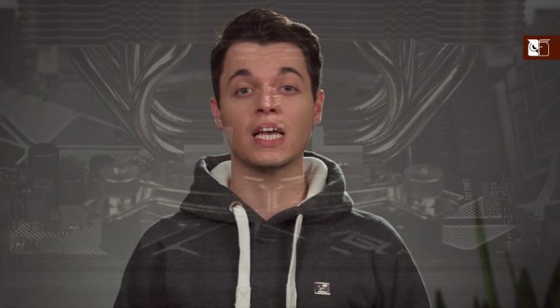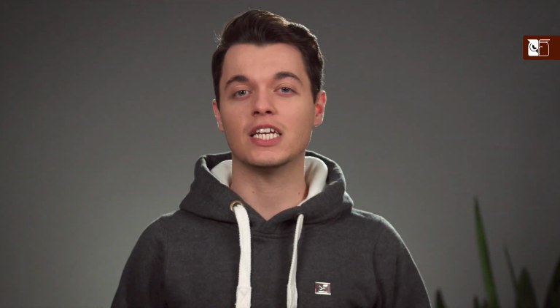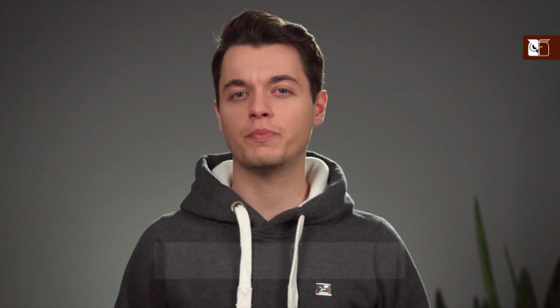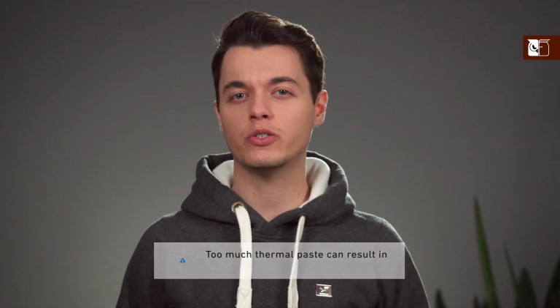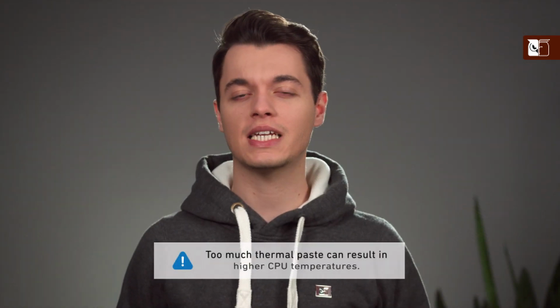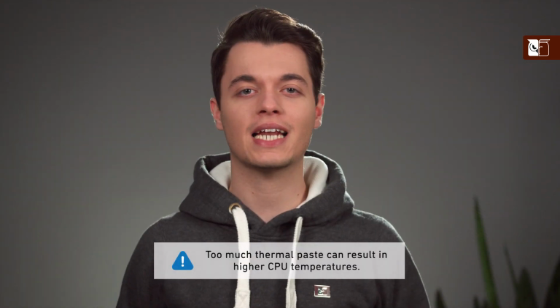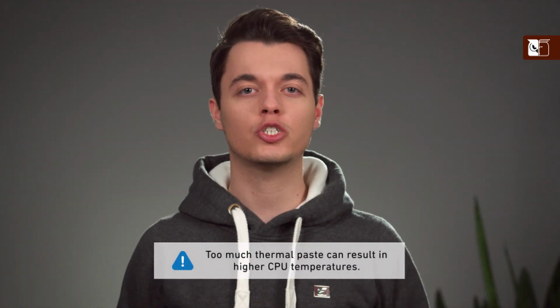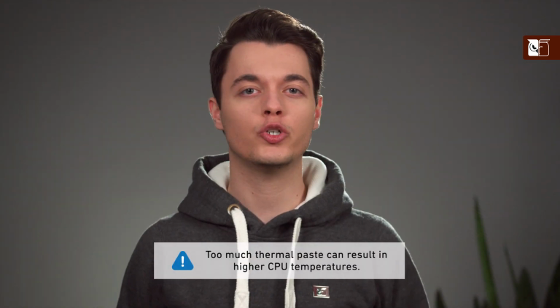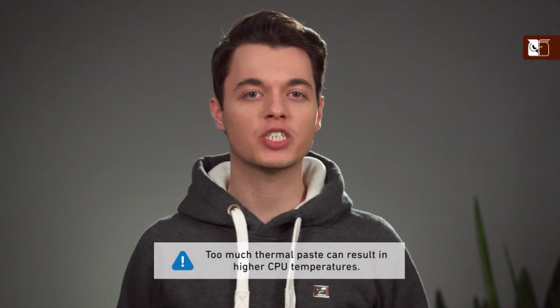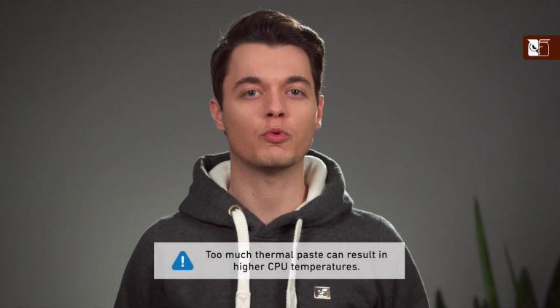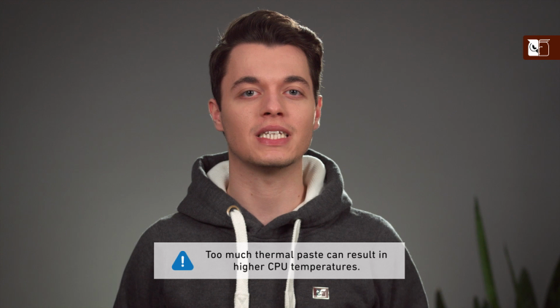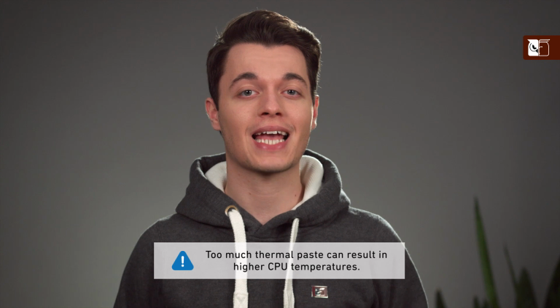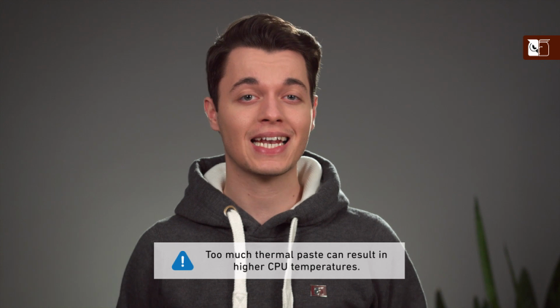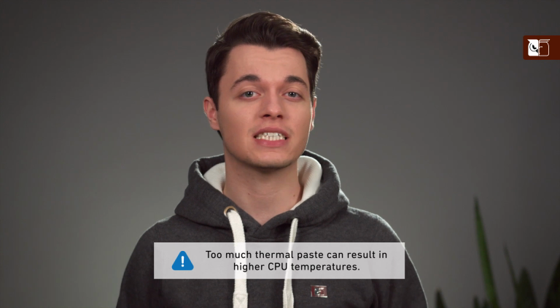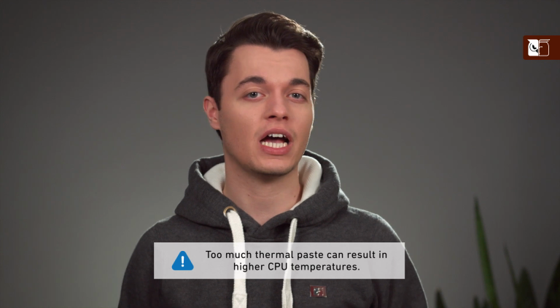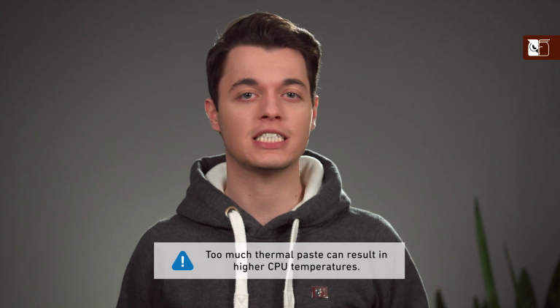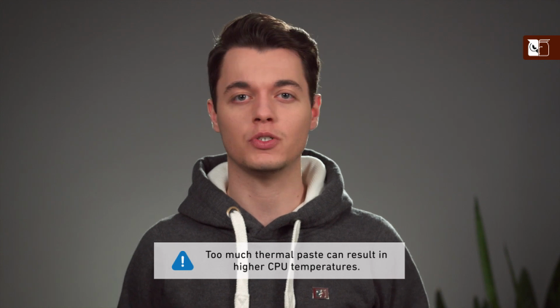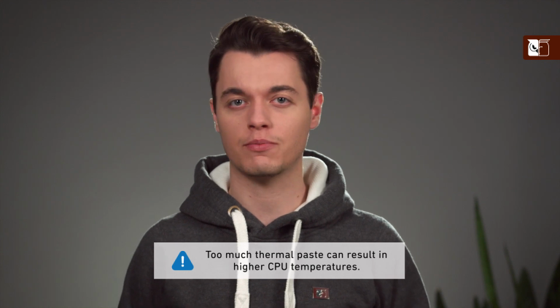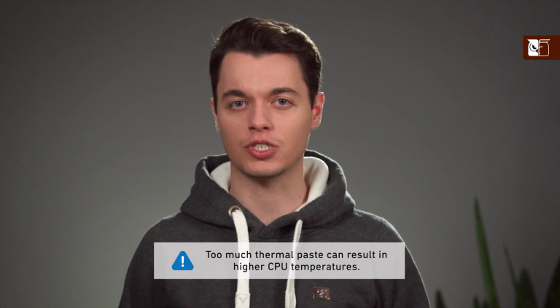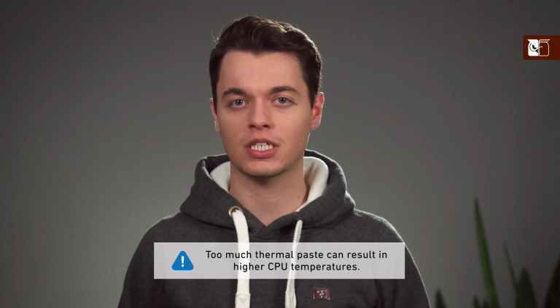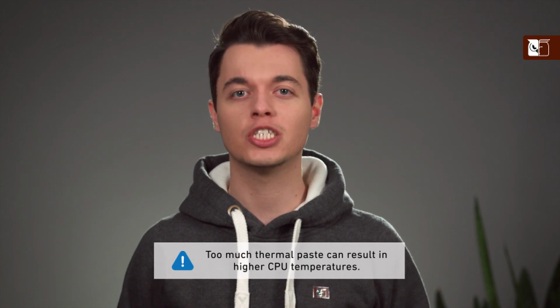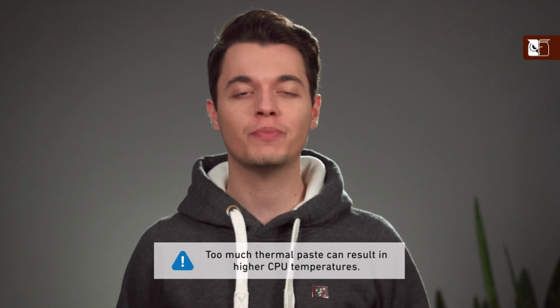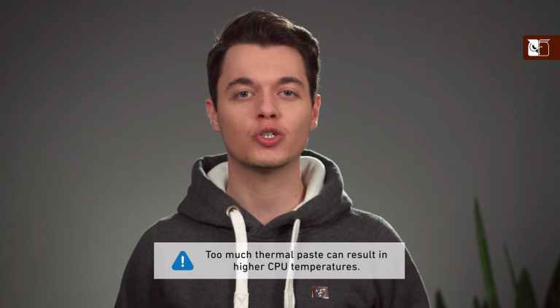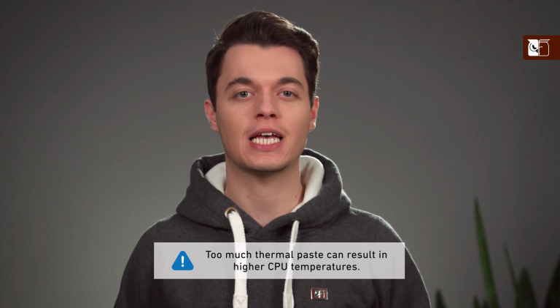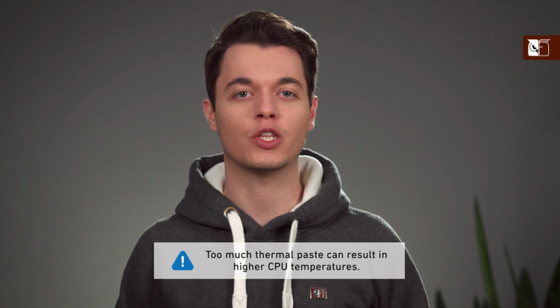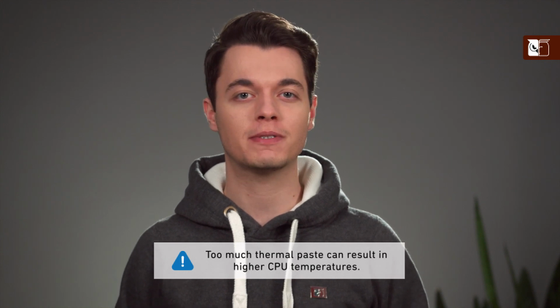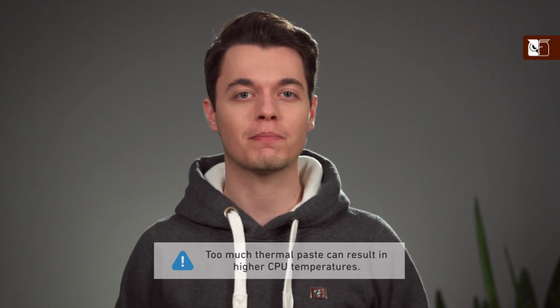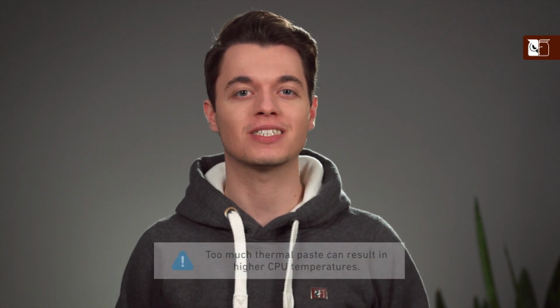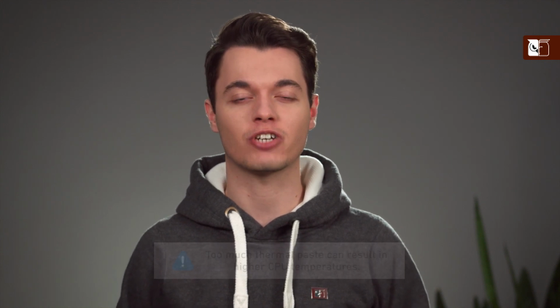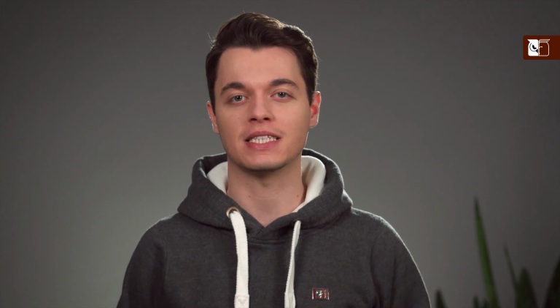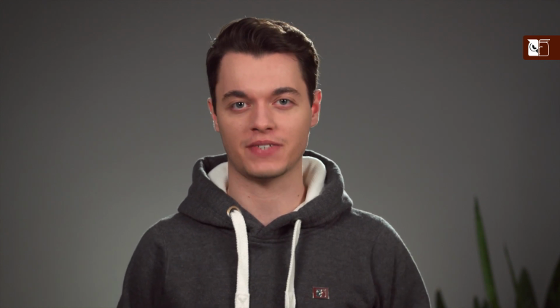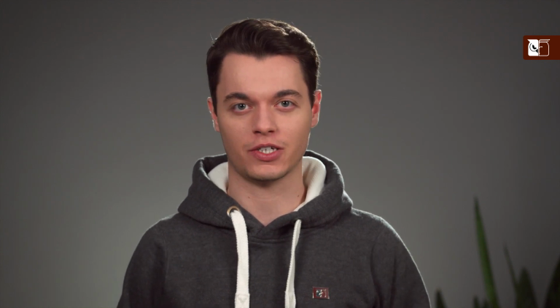It should be noted that adding too much thermal paste can lead to higher CPU temperatures, so be sure to aim for the optimal amounts described in this video.